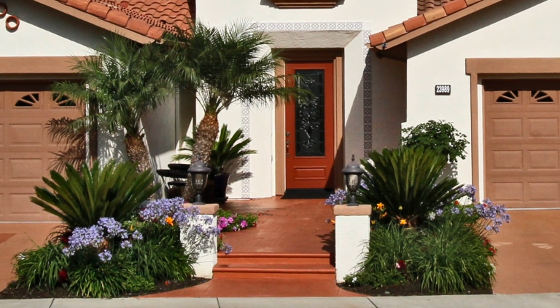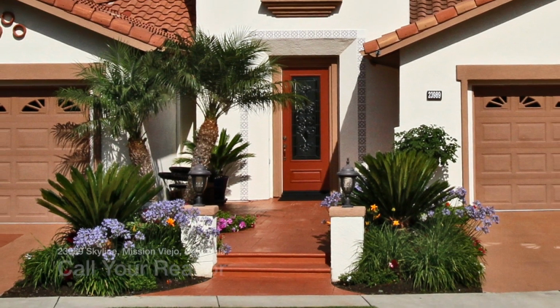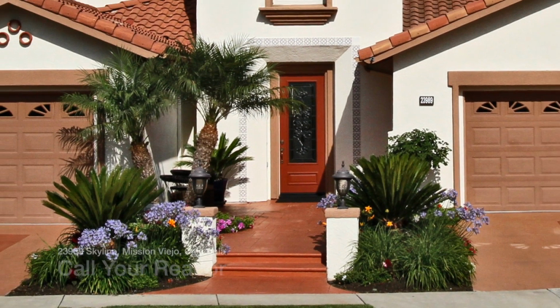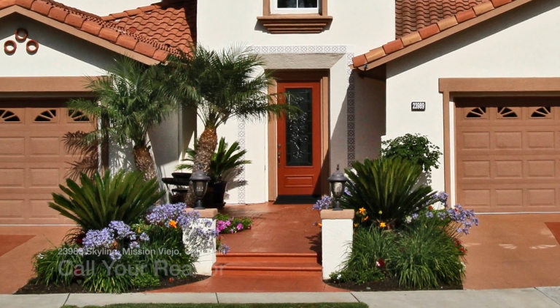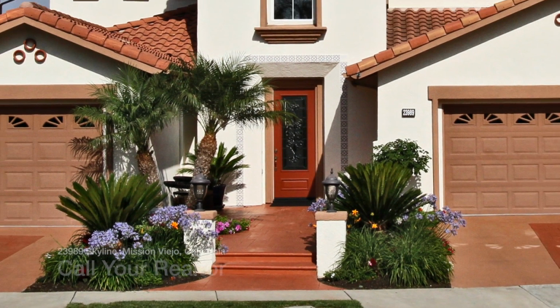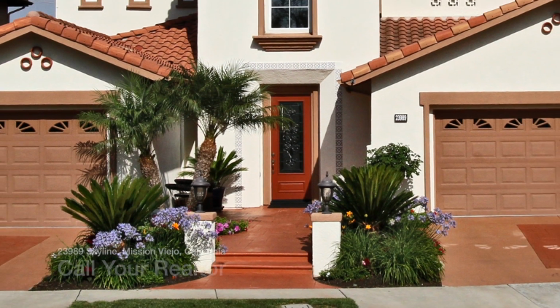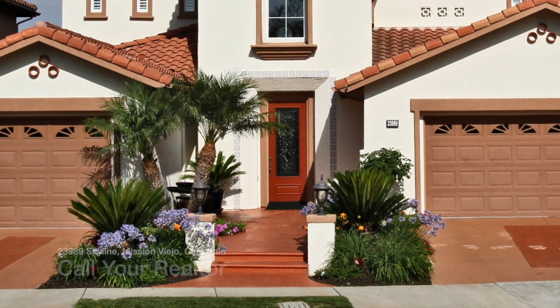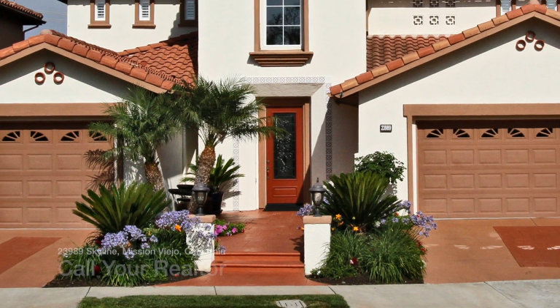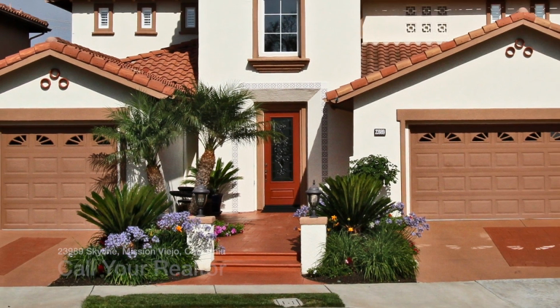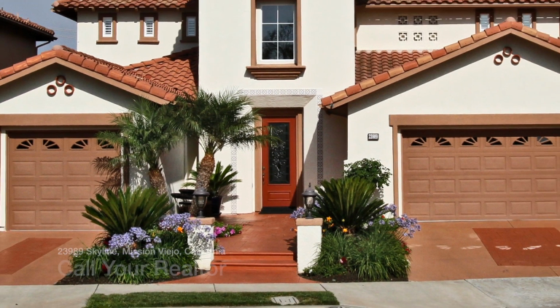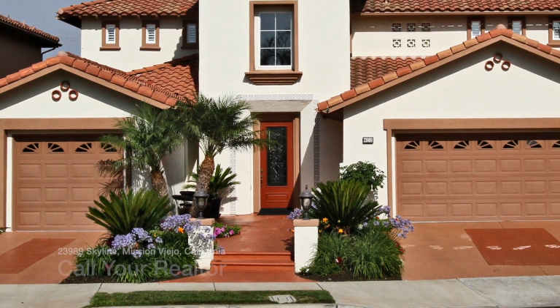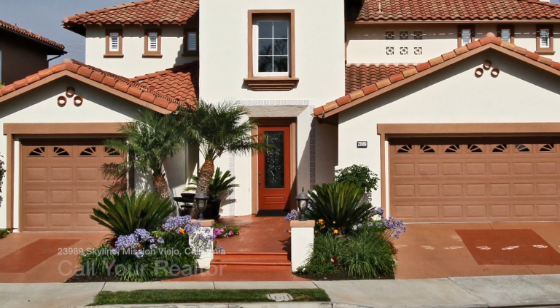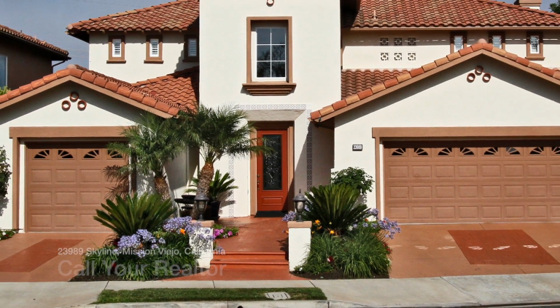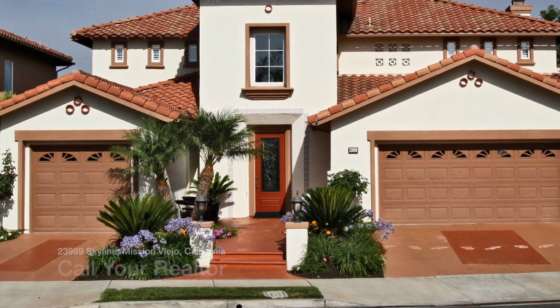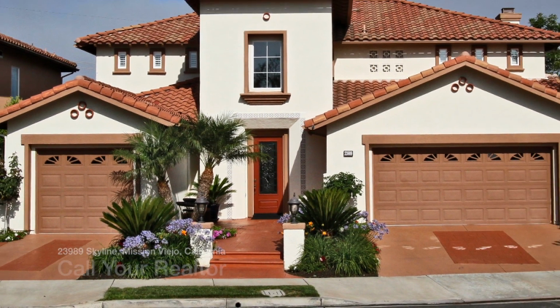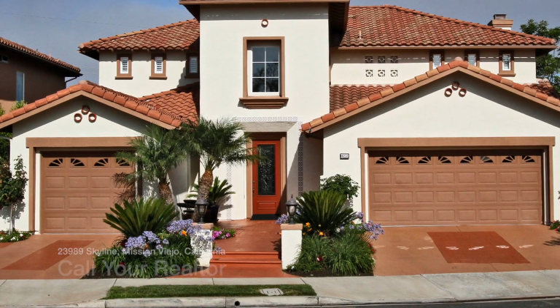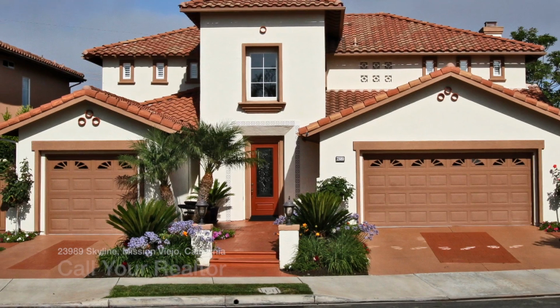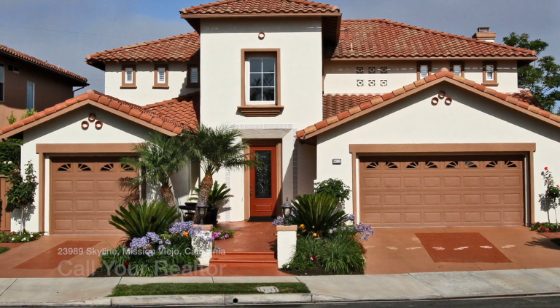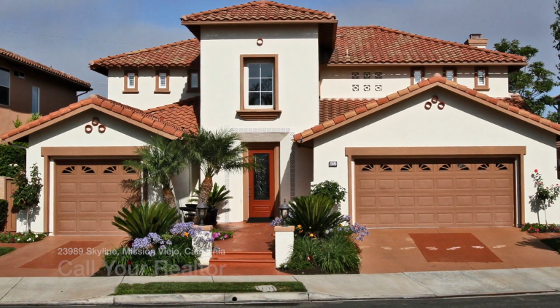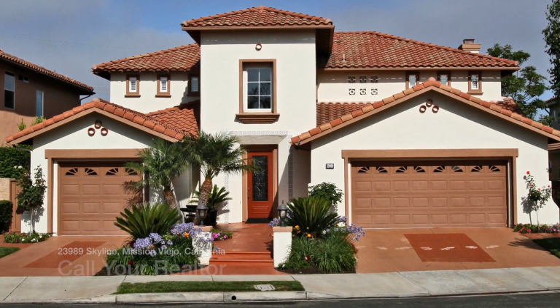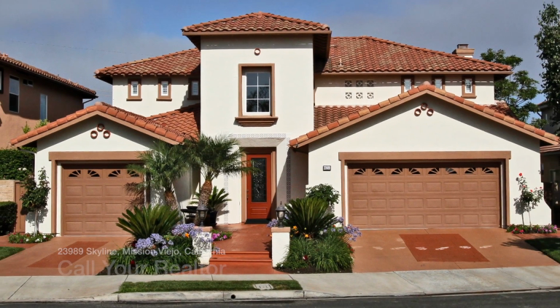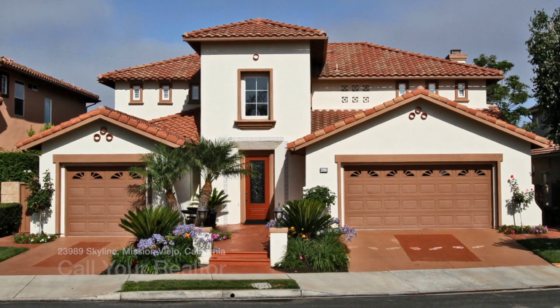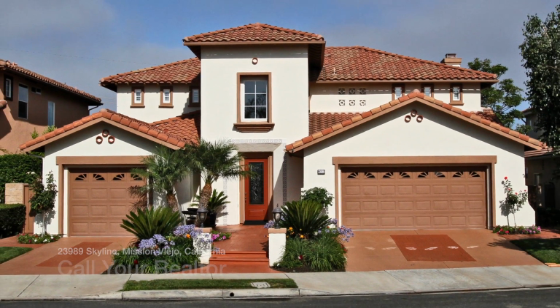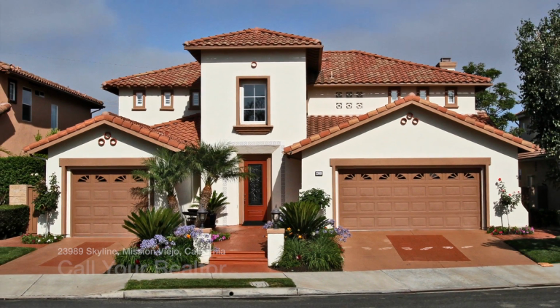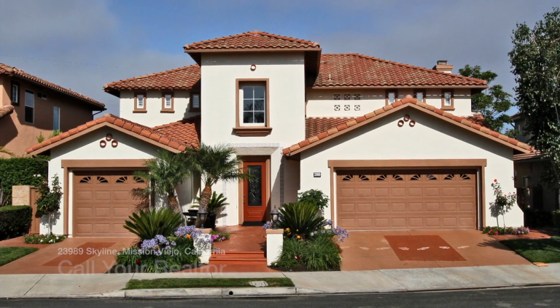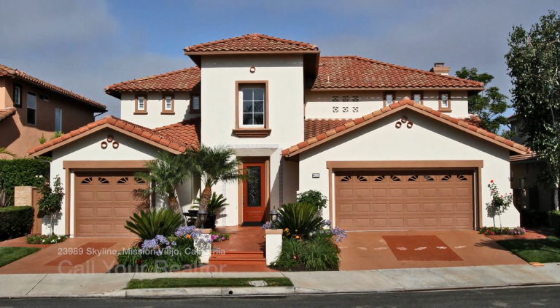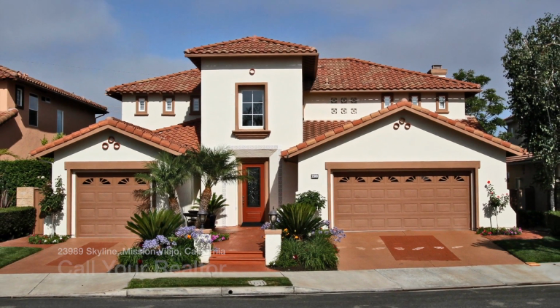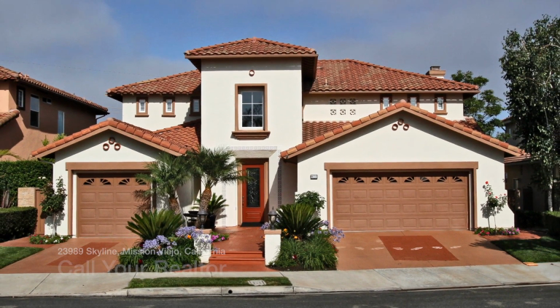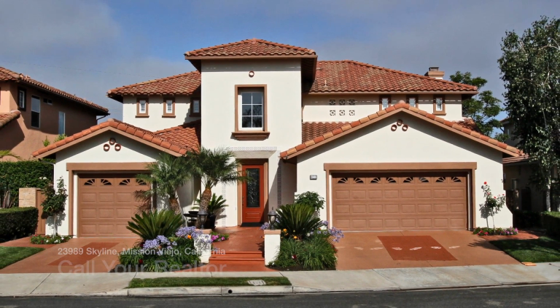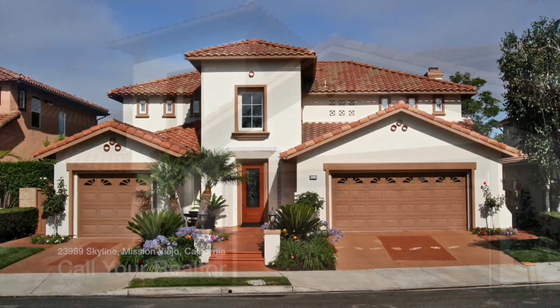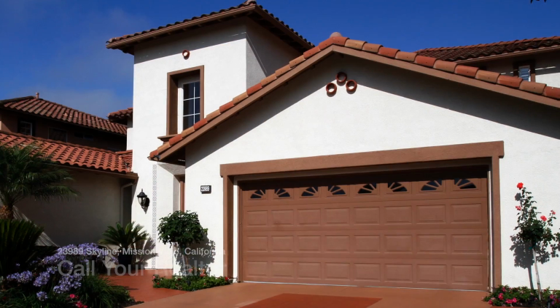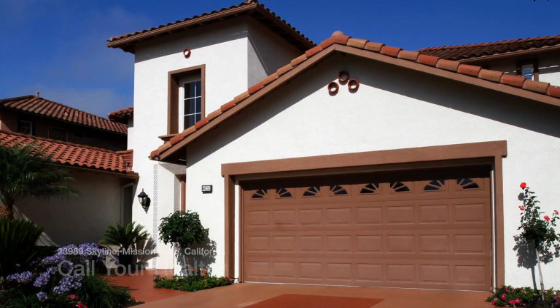This is a wonderful home for sale in Mission Viejo, California.